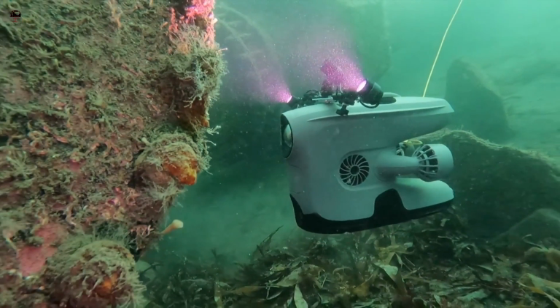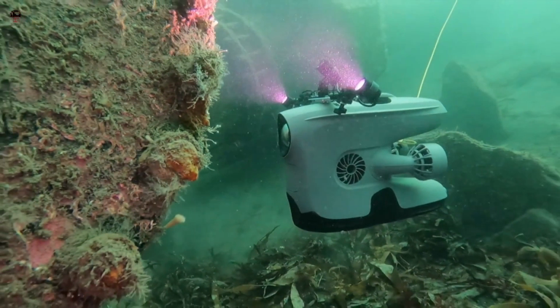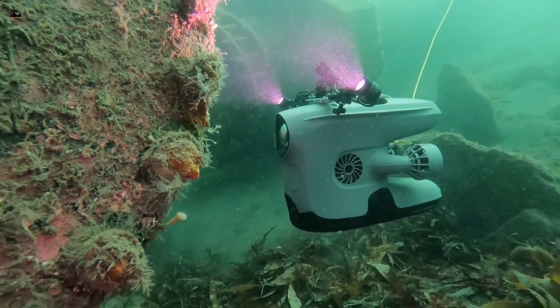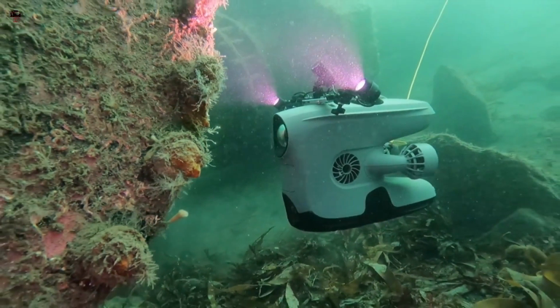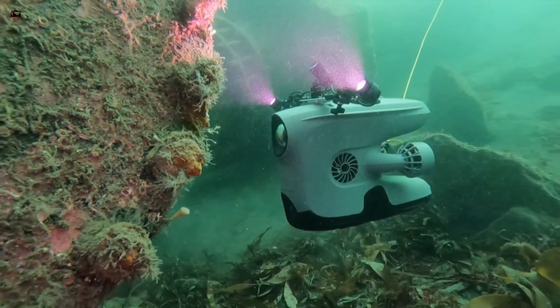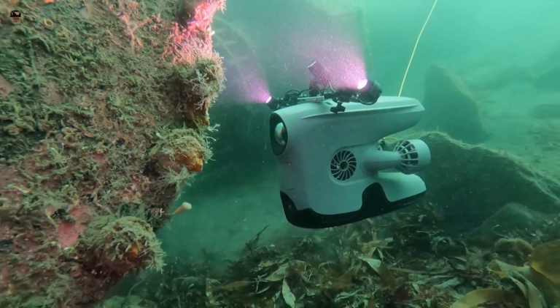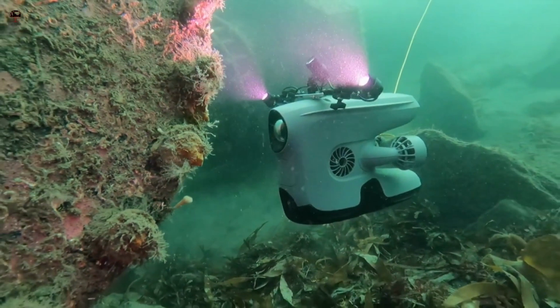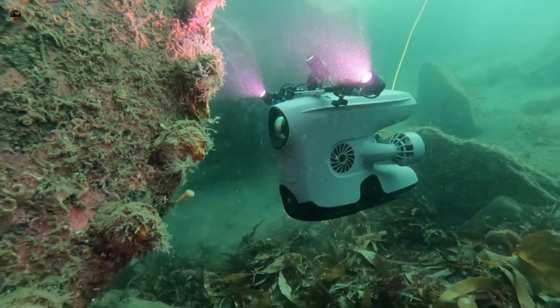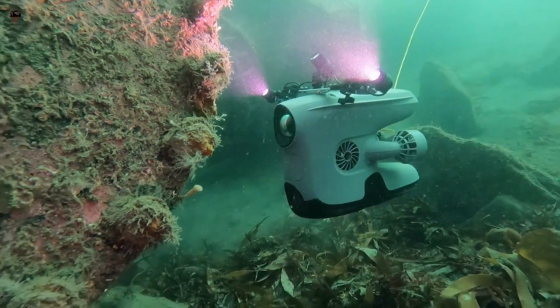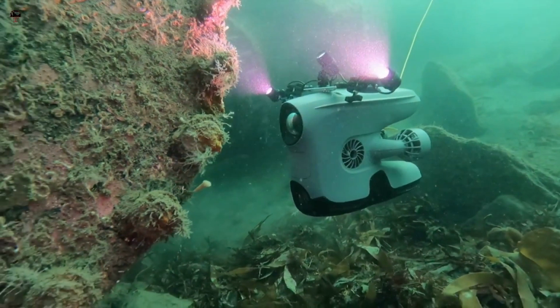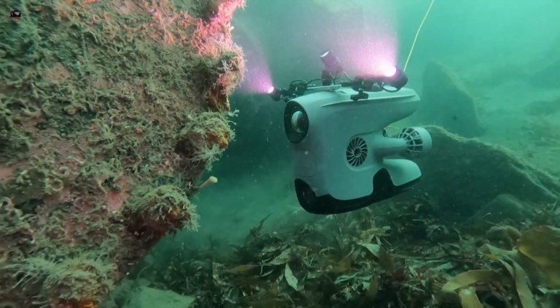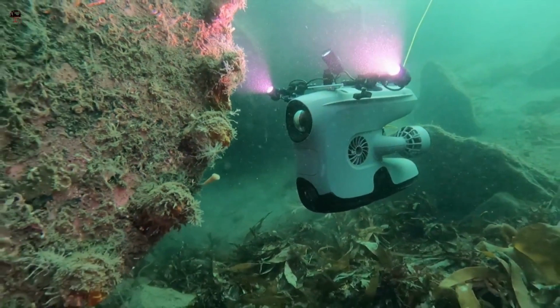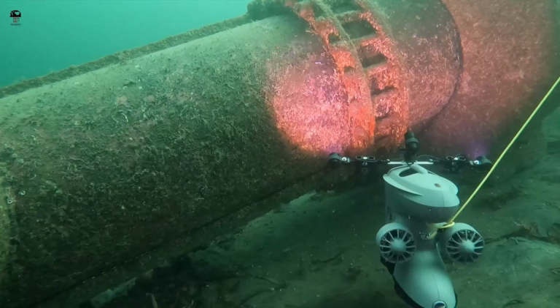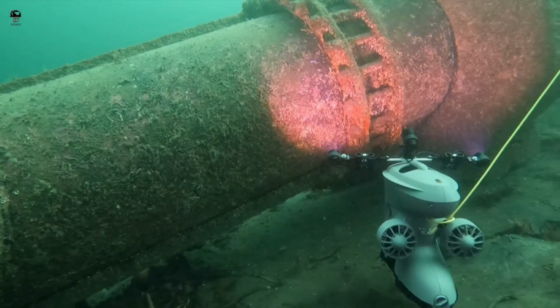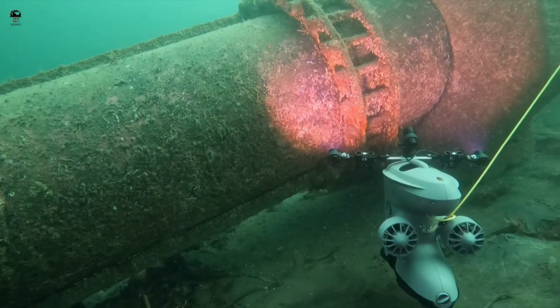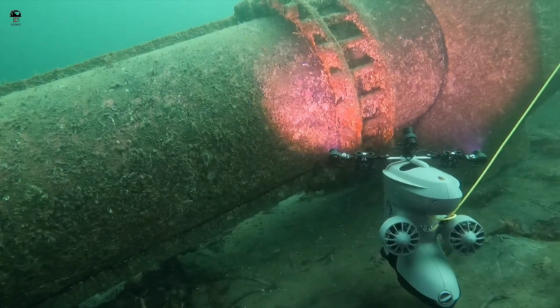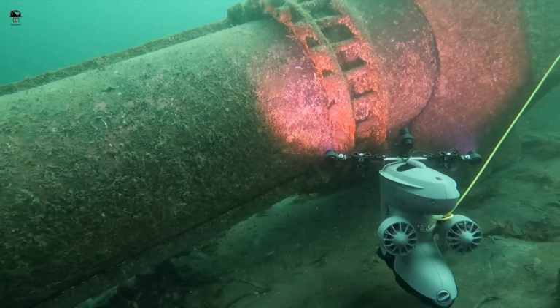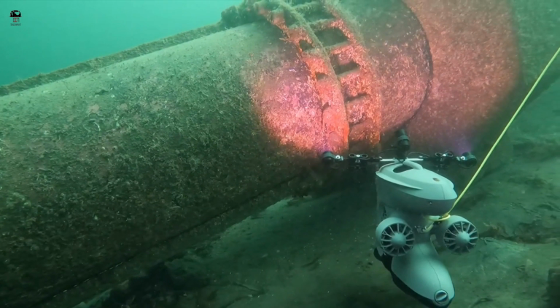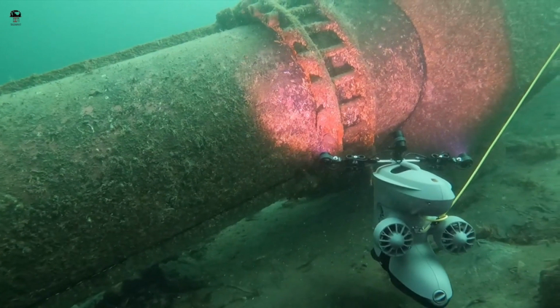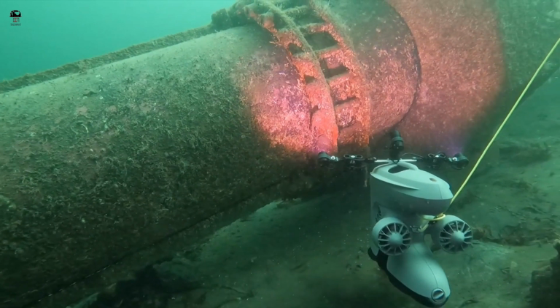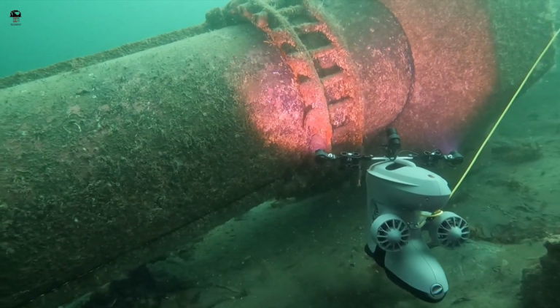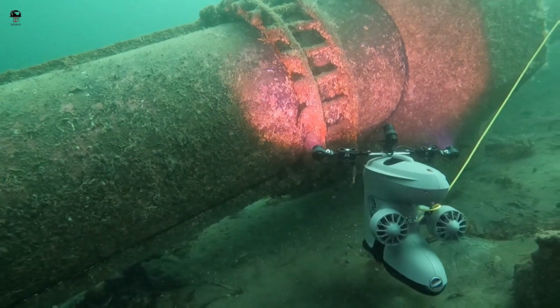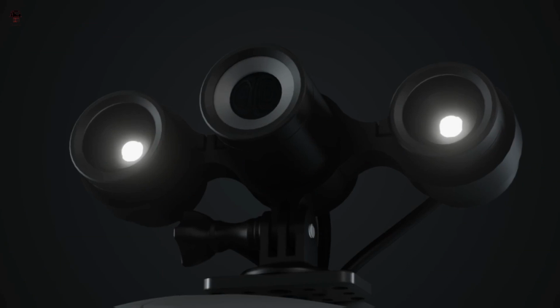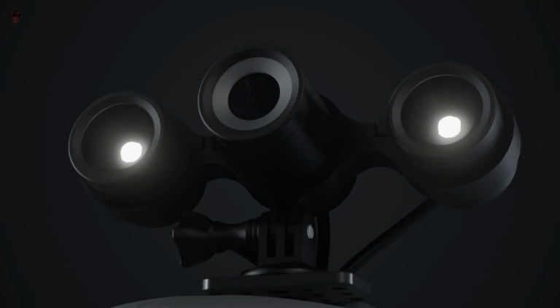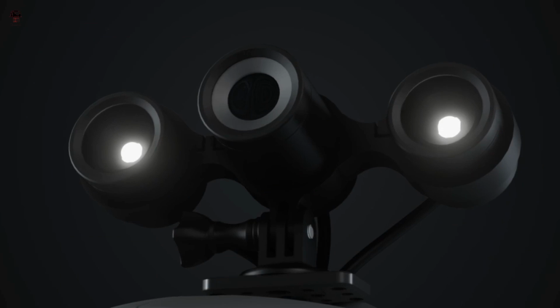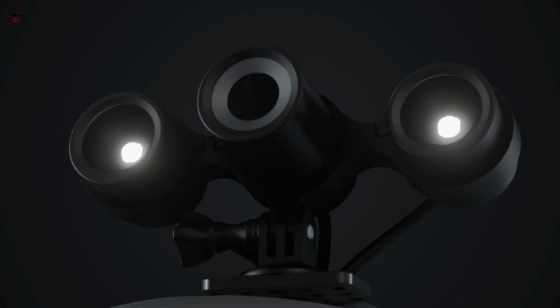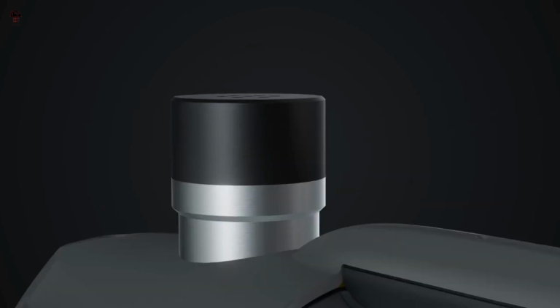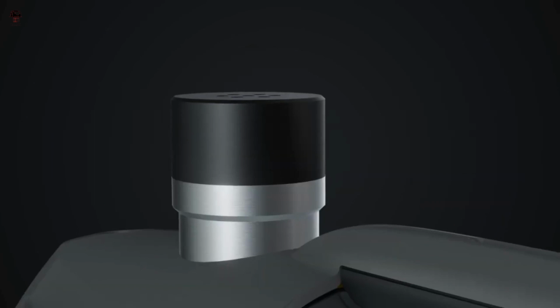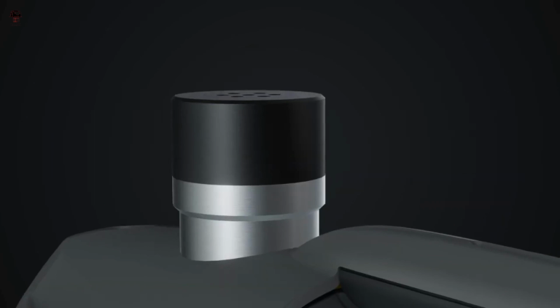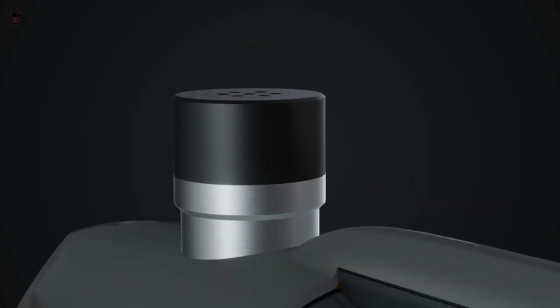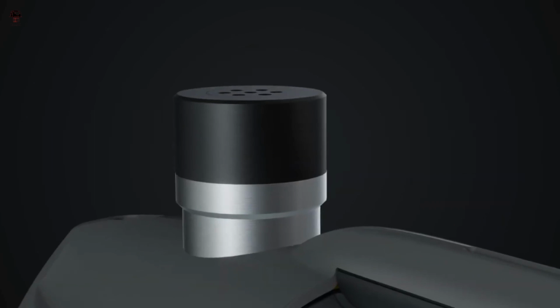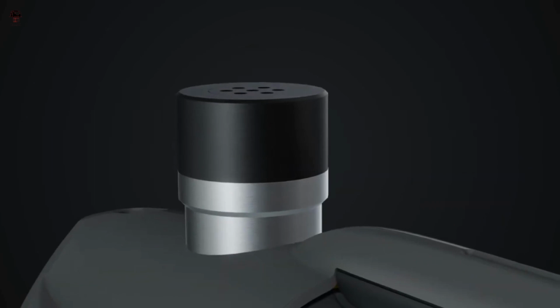Scientists and researchers can use the Blue Eye X3 to collect data on fish populations, water quality, and underwater ecosystems.